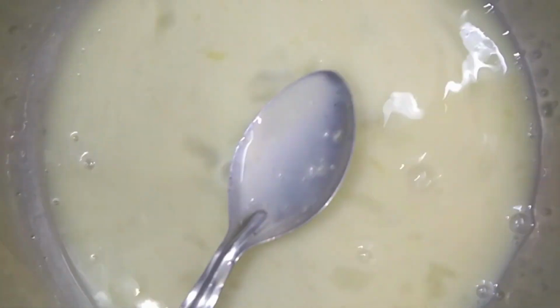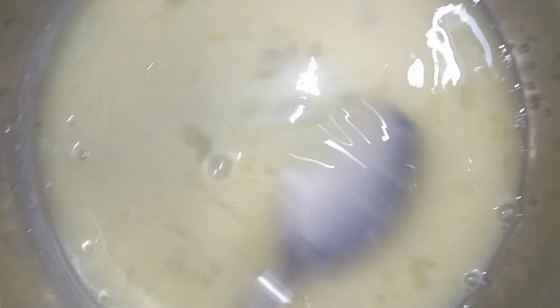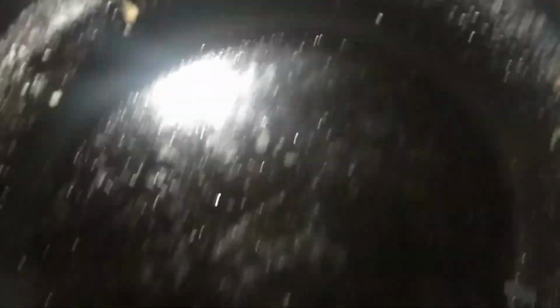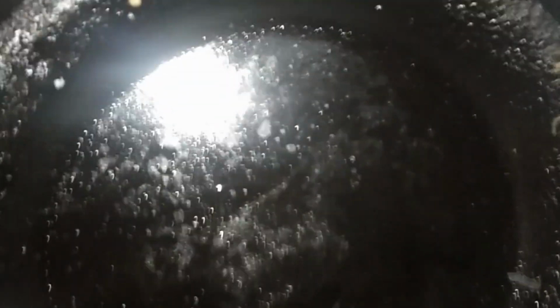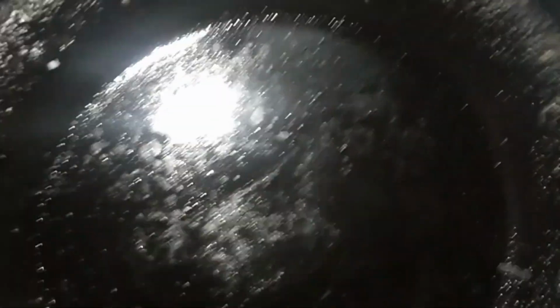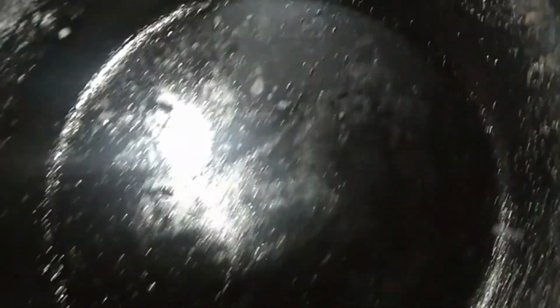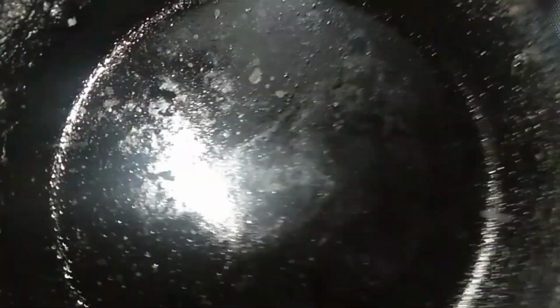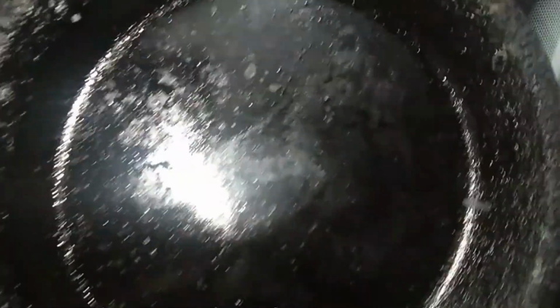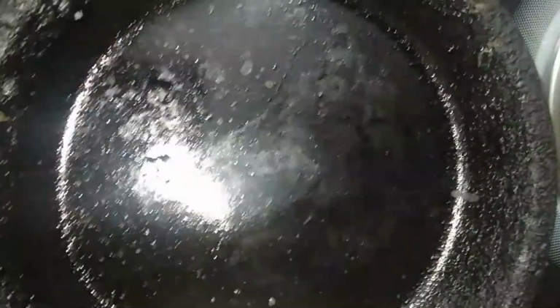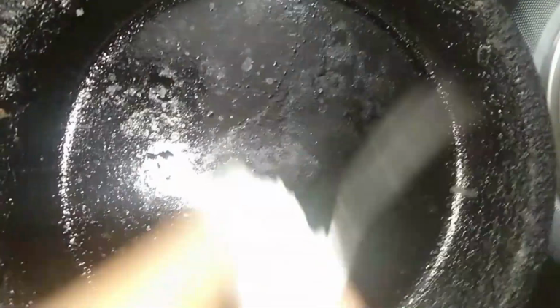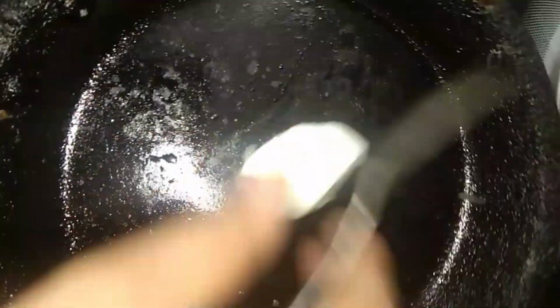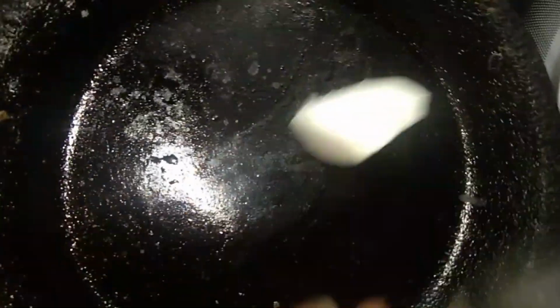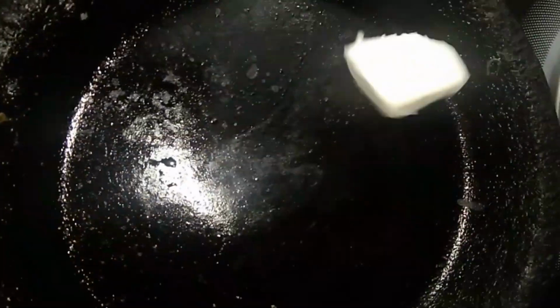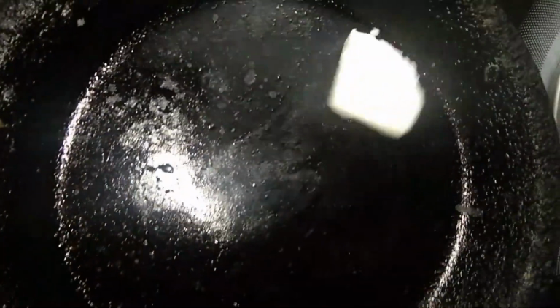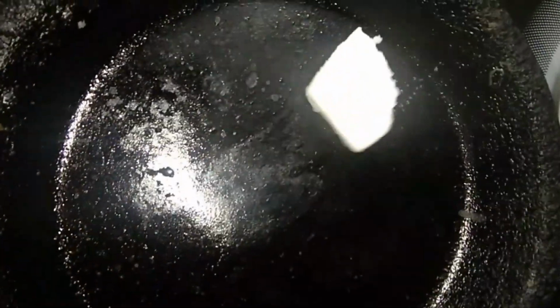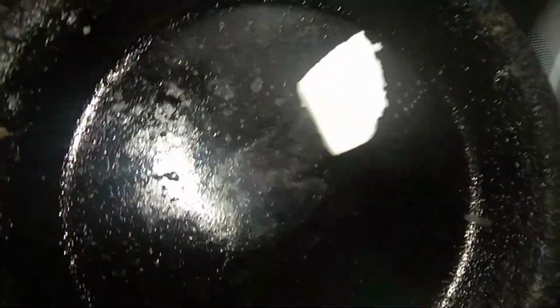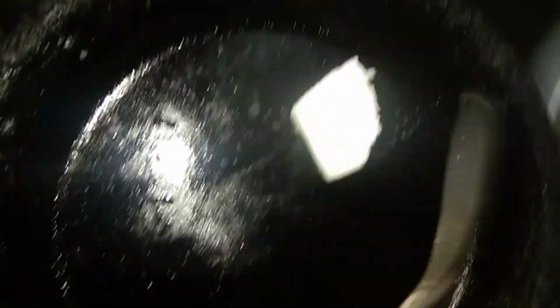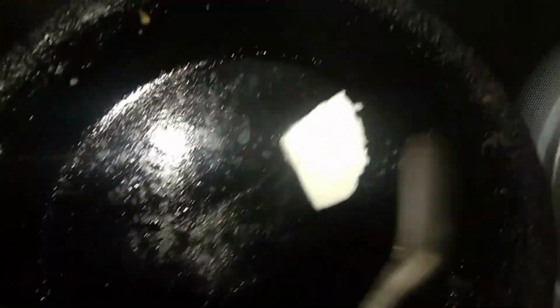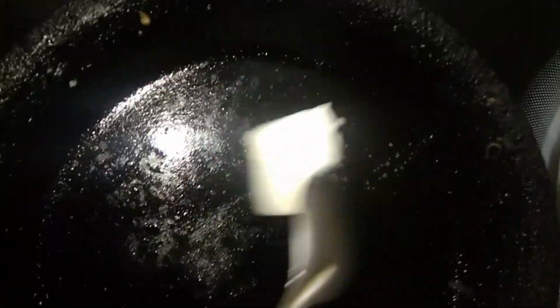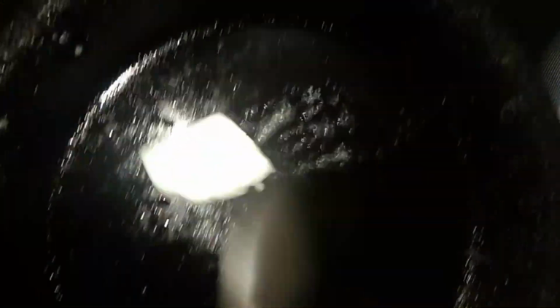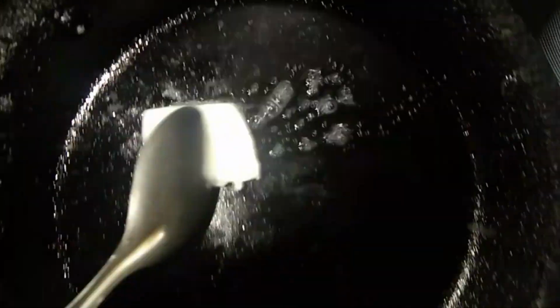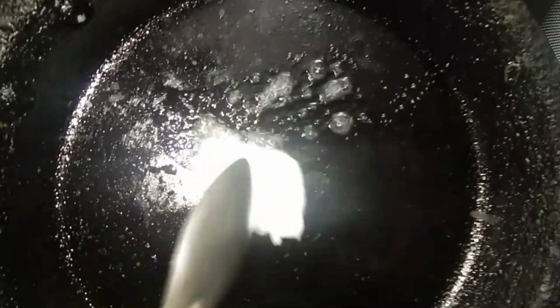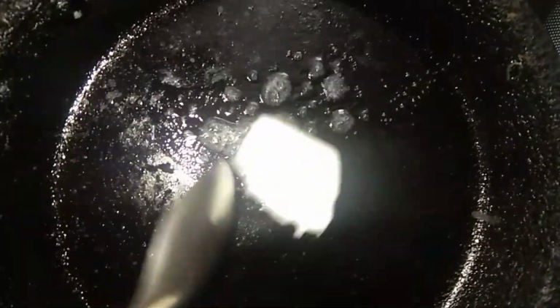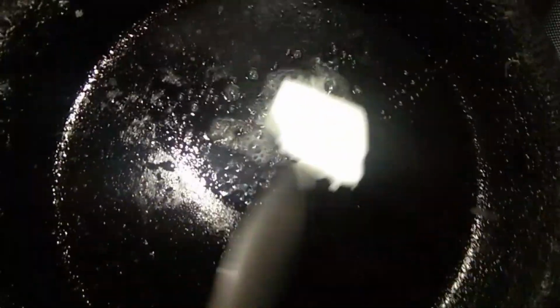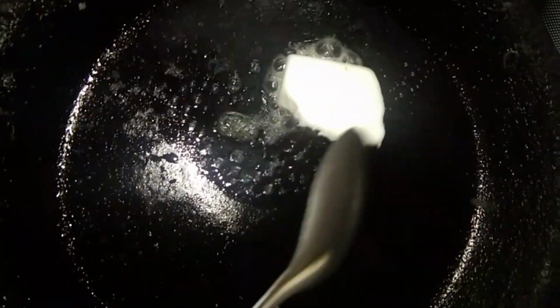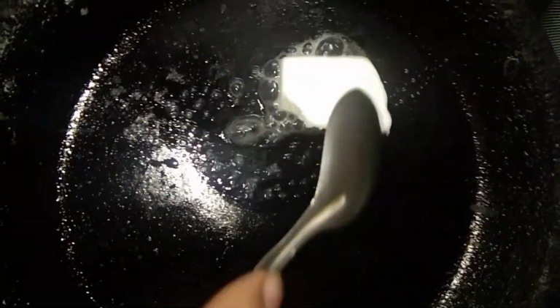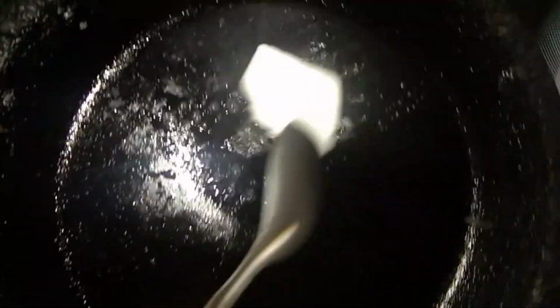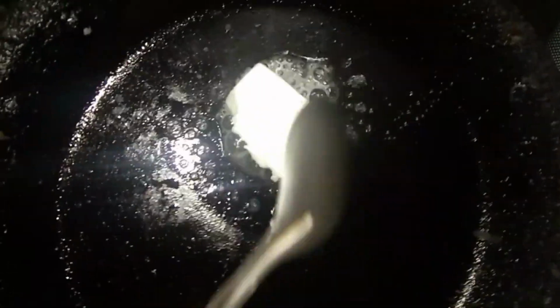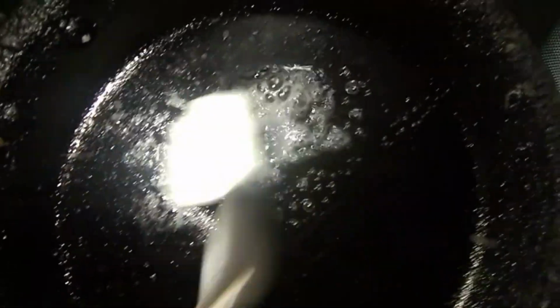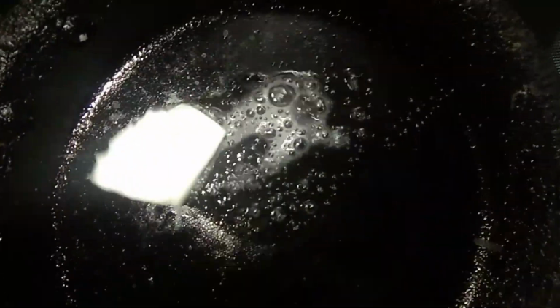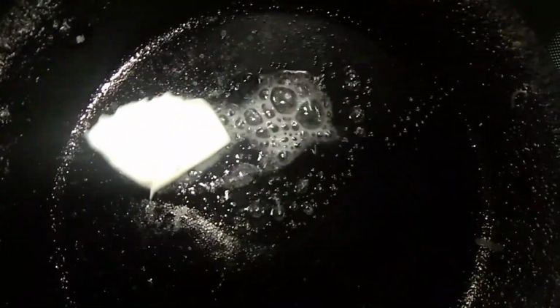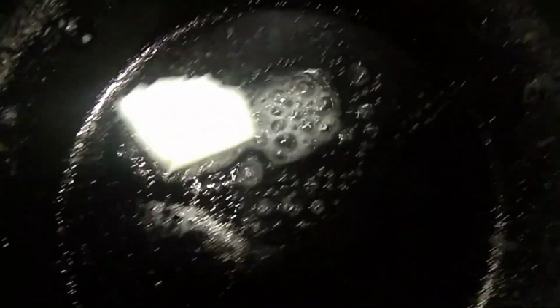Add butter in the pan — butter, ghee and oil.